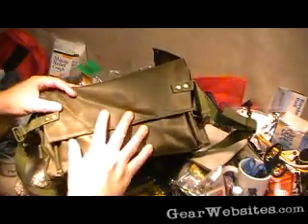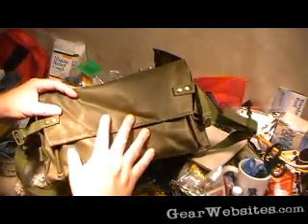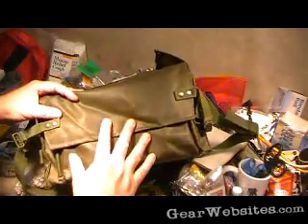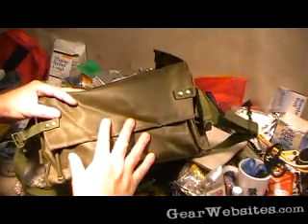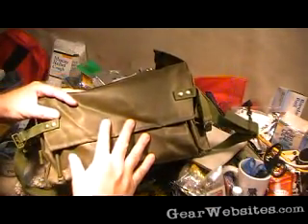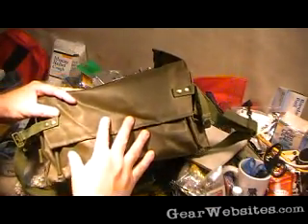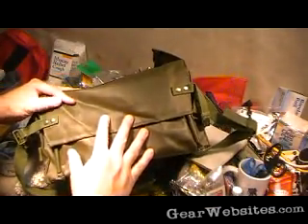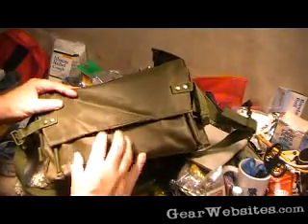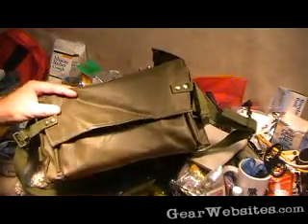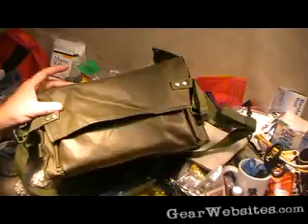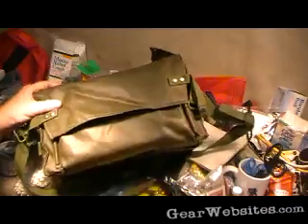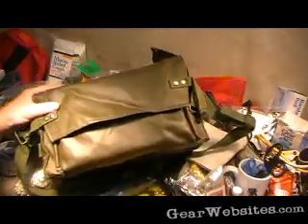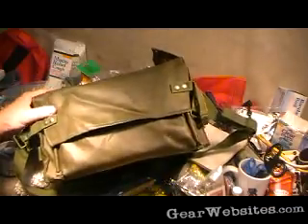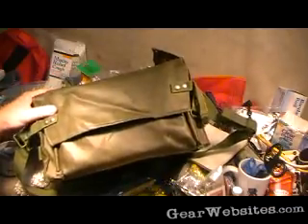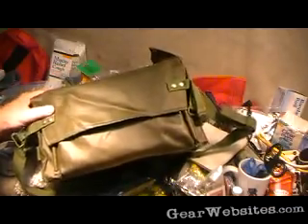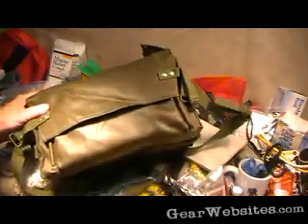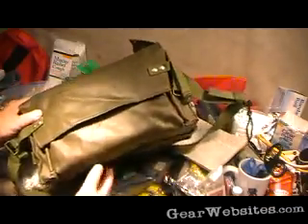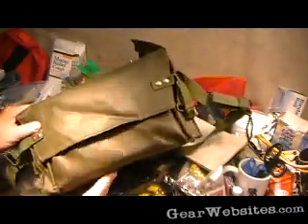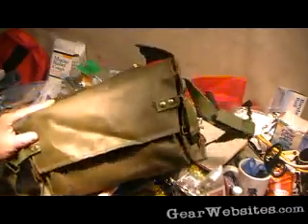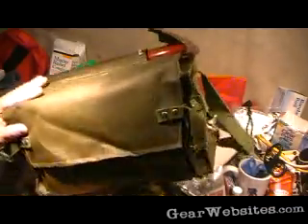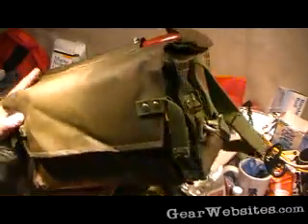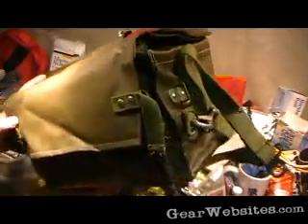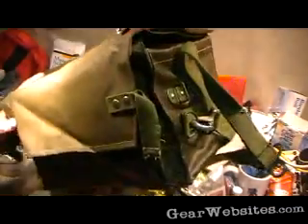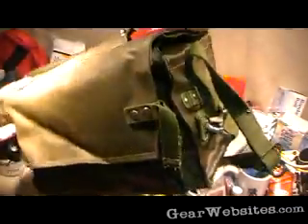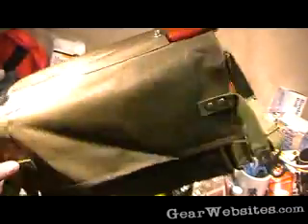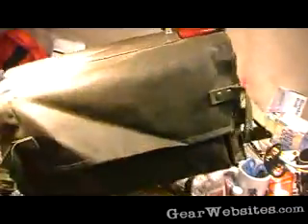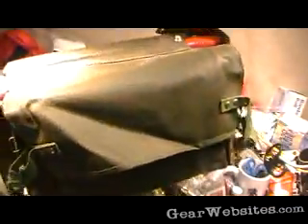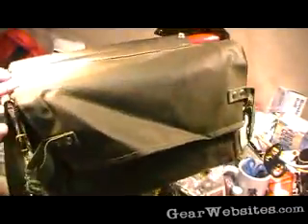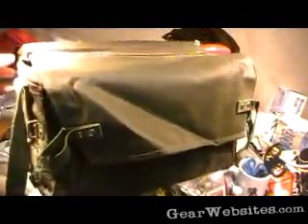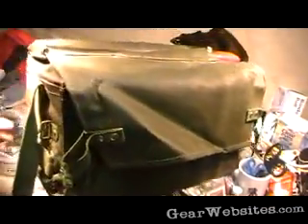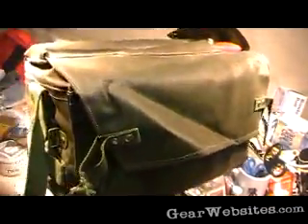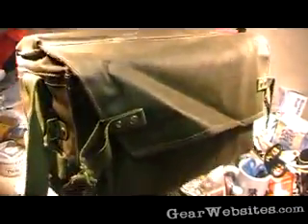Anyway, keep an eye out for this kind of stuff. Check out your gun shows — that's a great source for stuff like this. Surplus stores too.